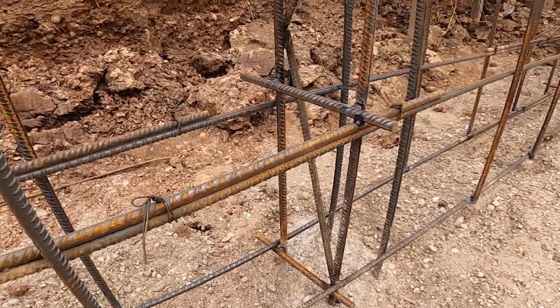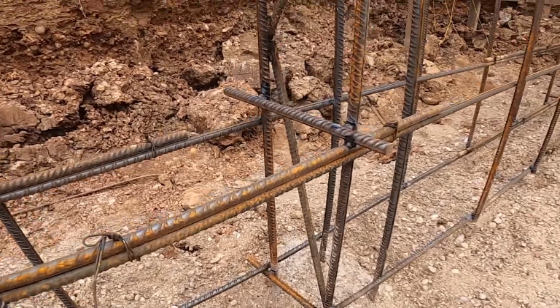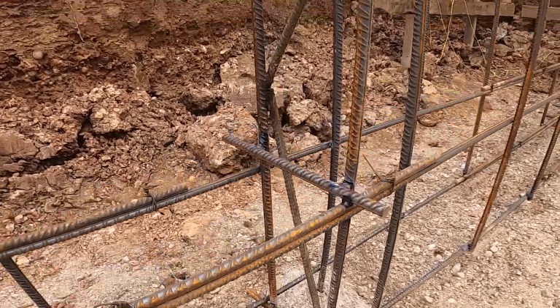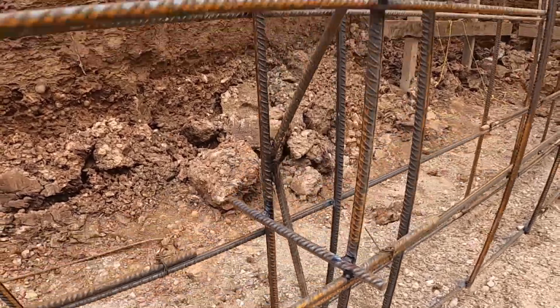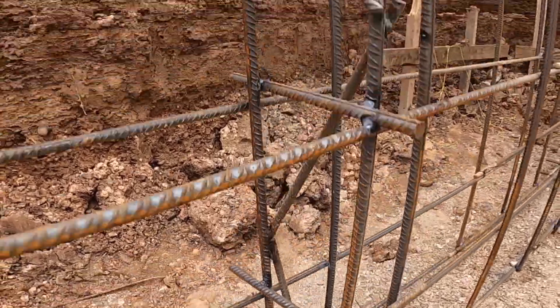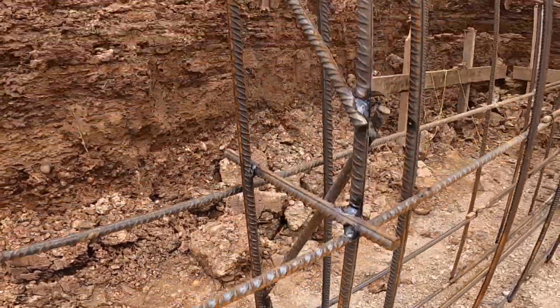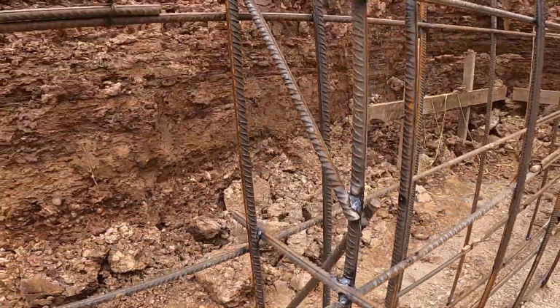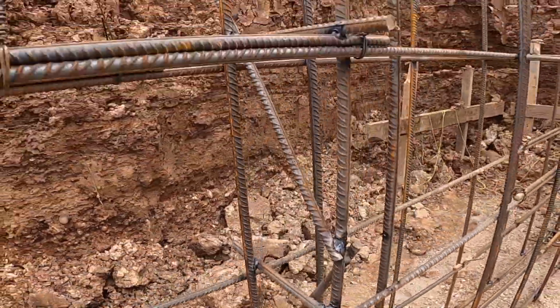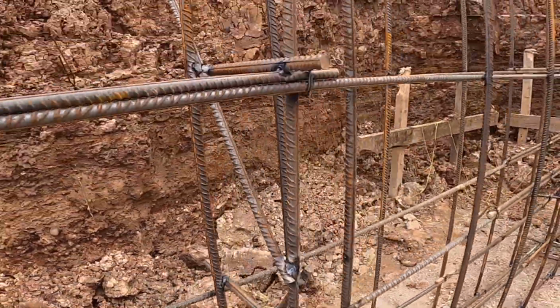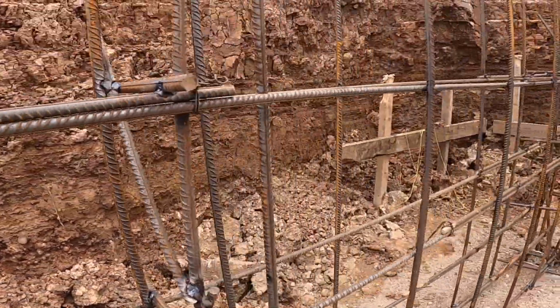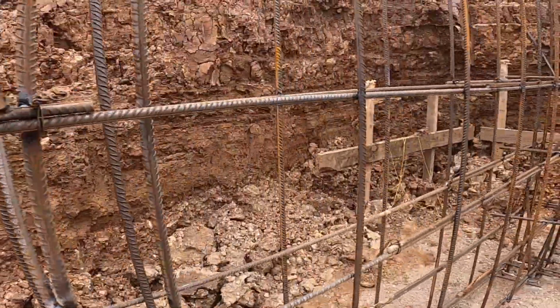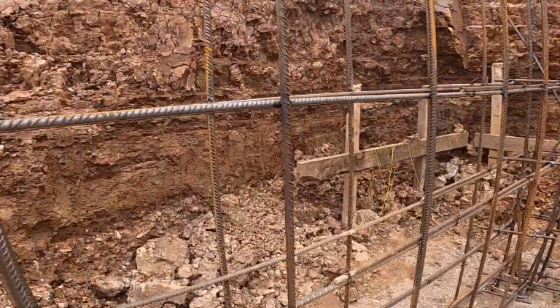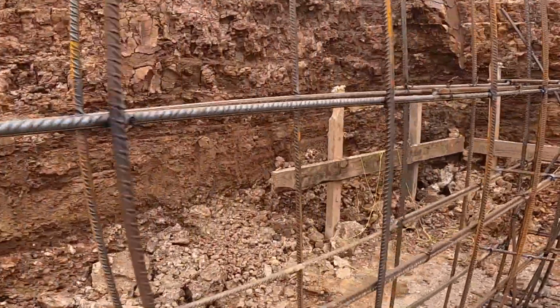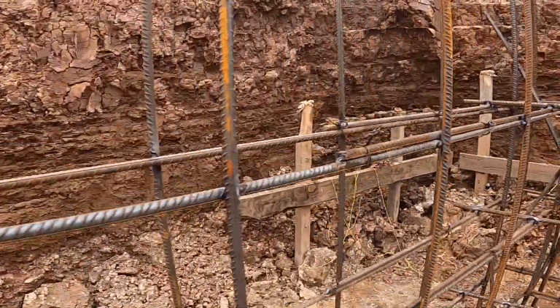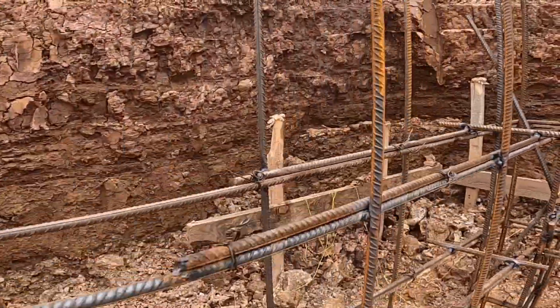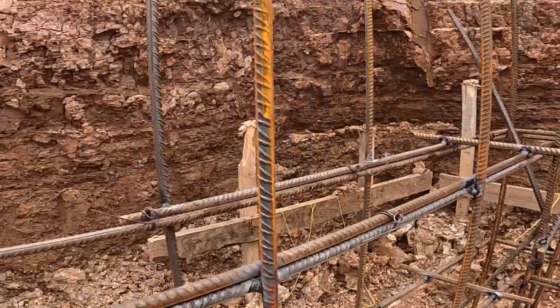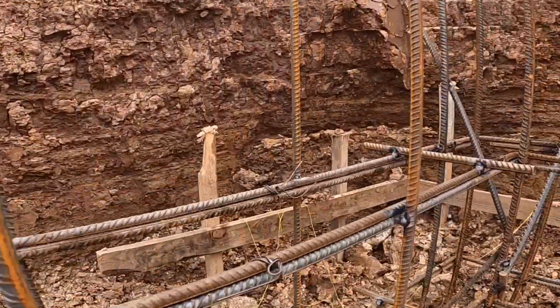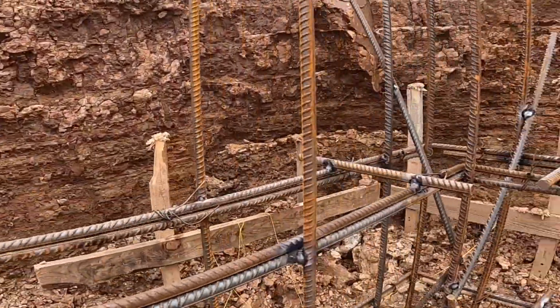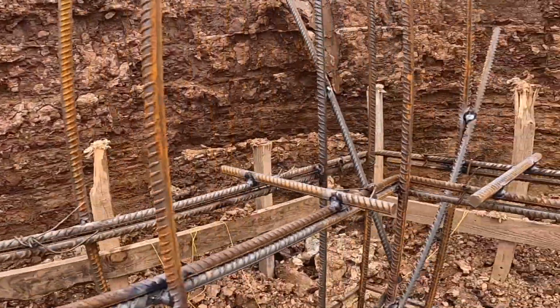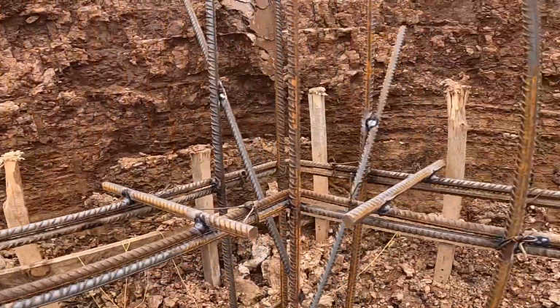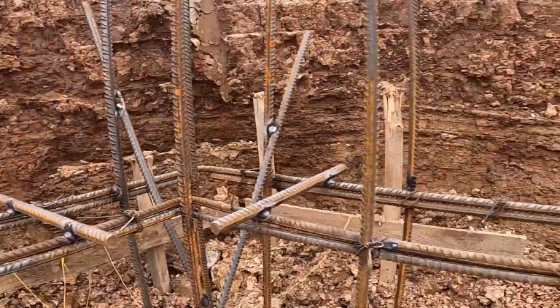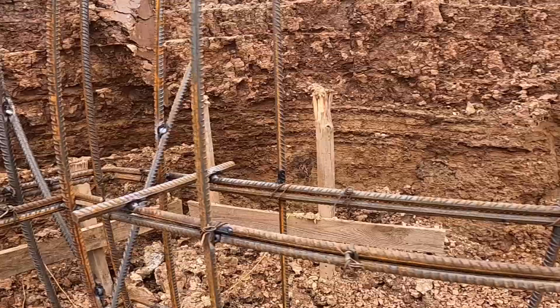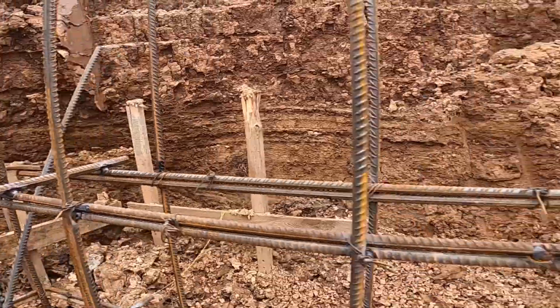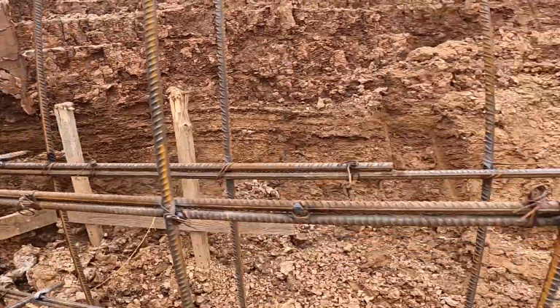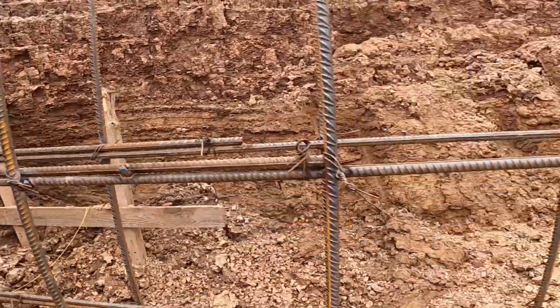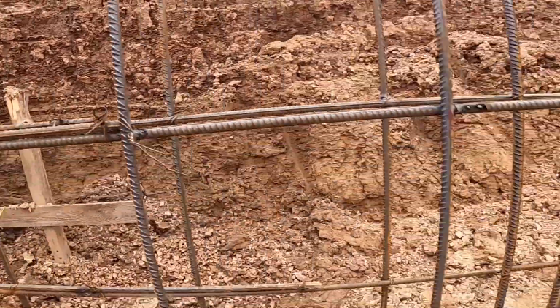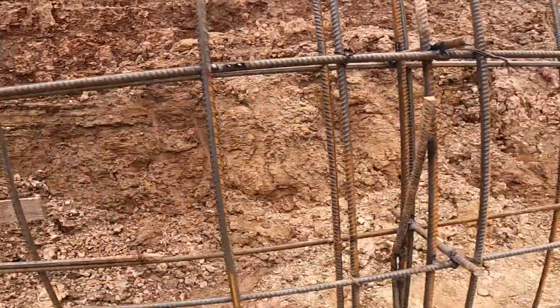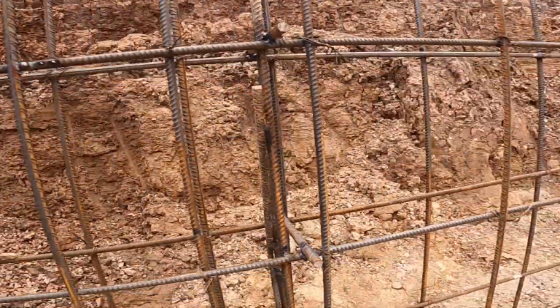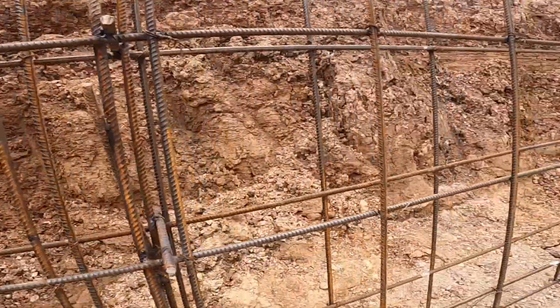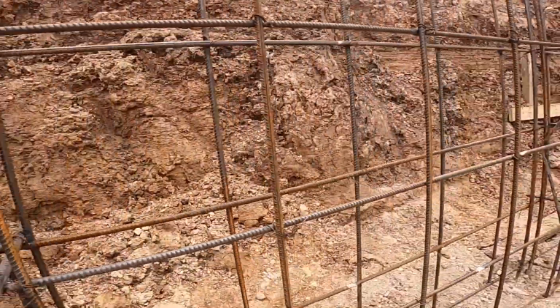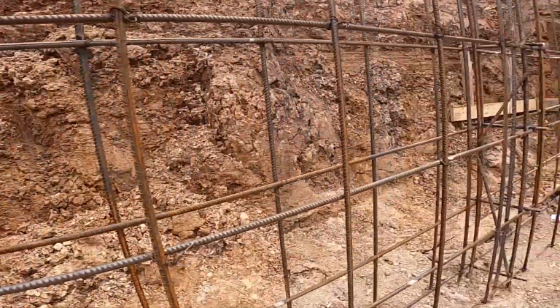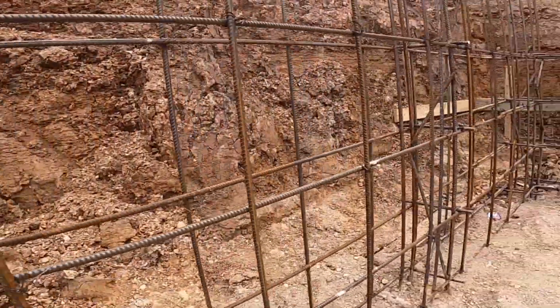This part of the mesh is fully done and ready for concrete — all tied, aligned, and locked in. We'll finish the rest of the mesh after this section is poured and cured.